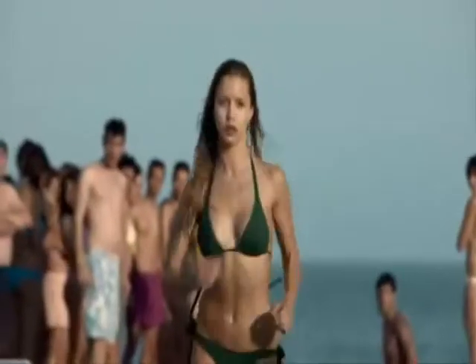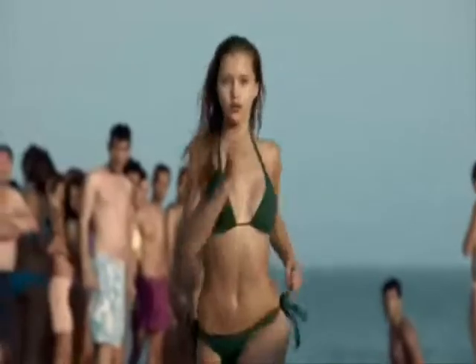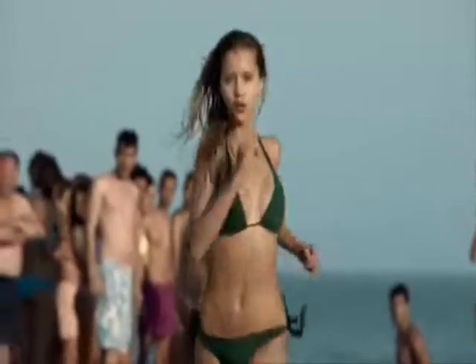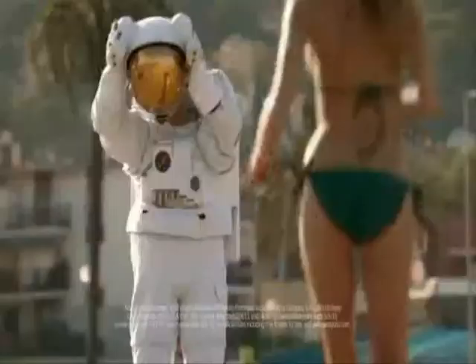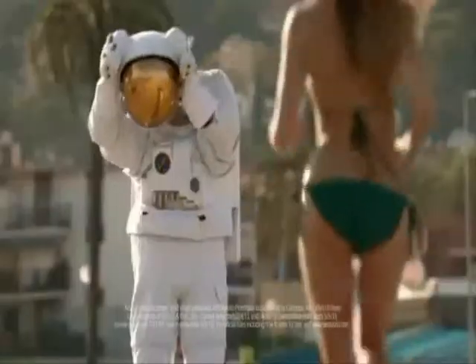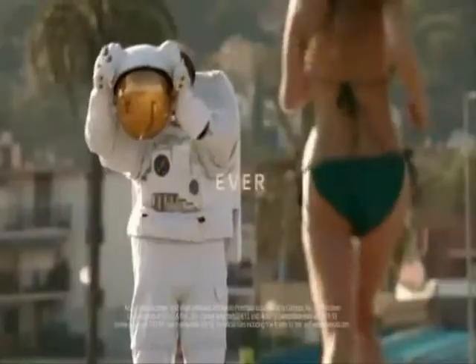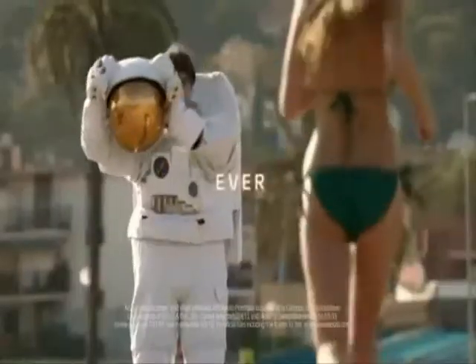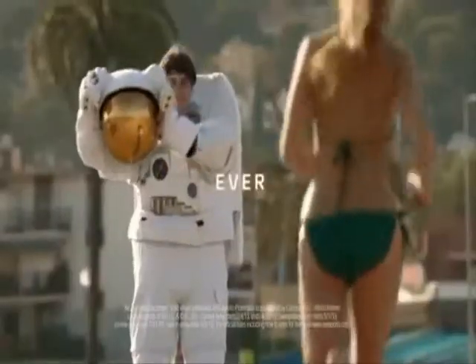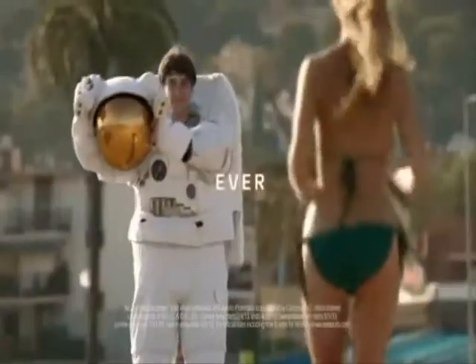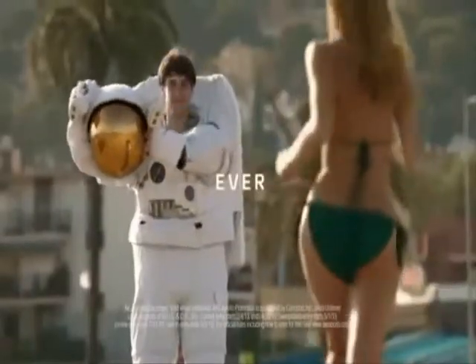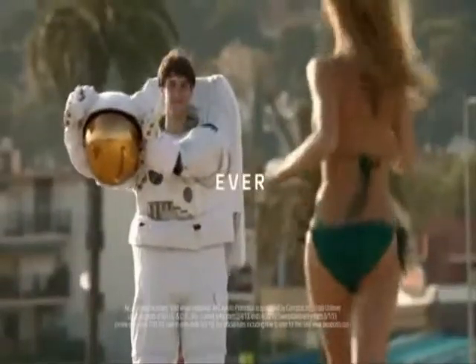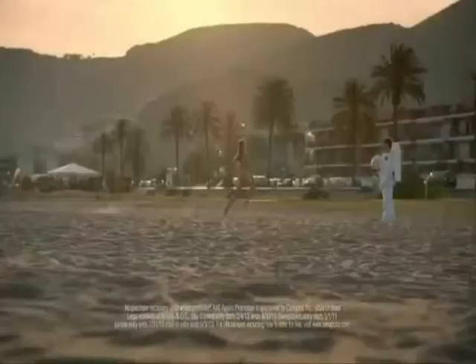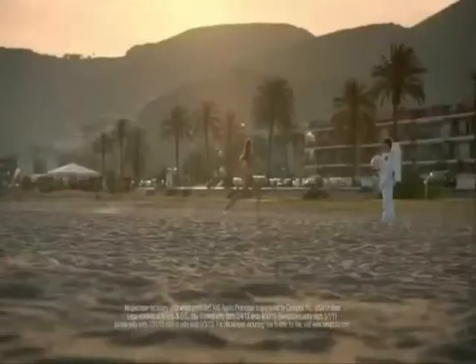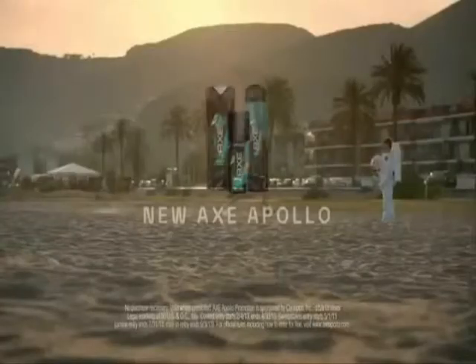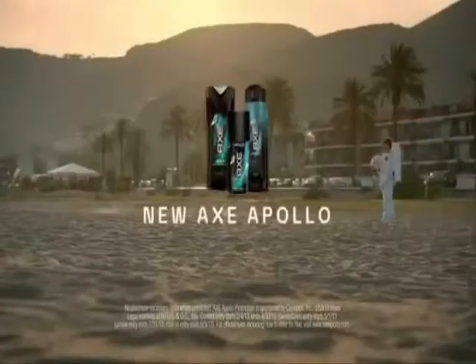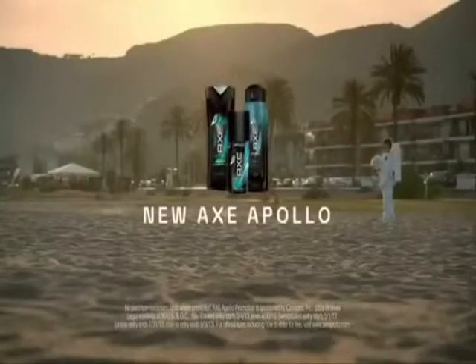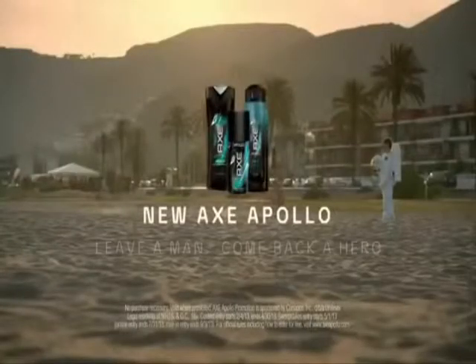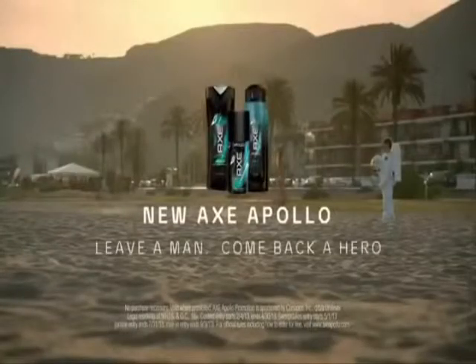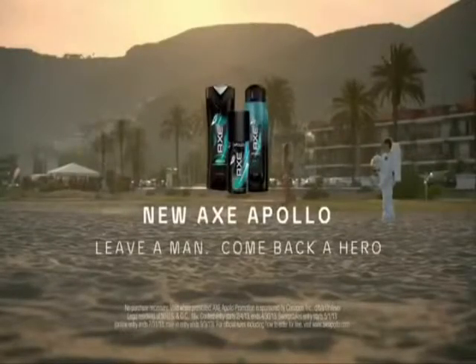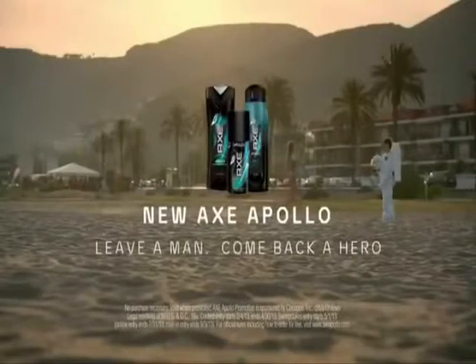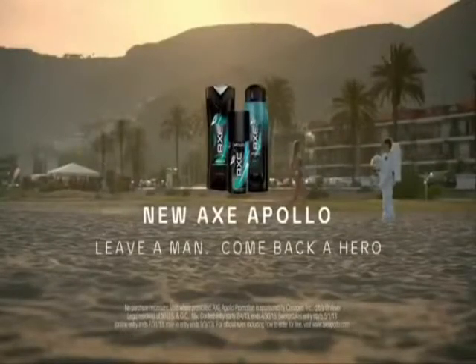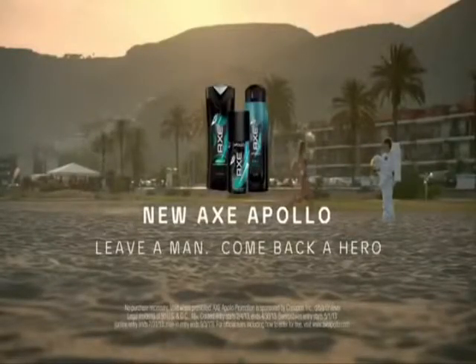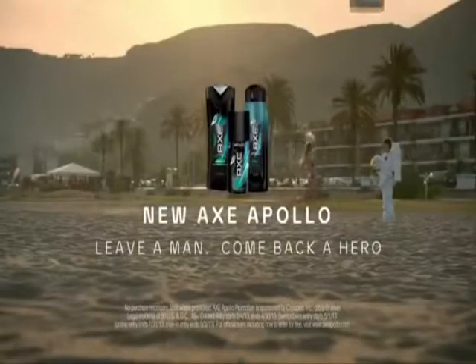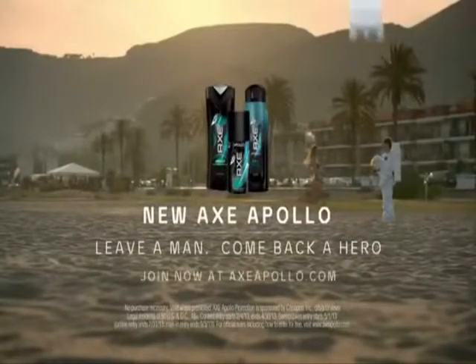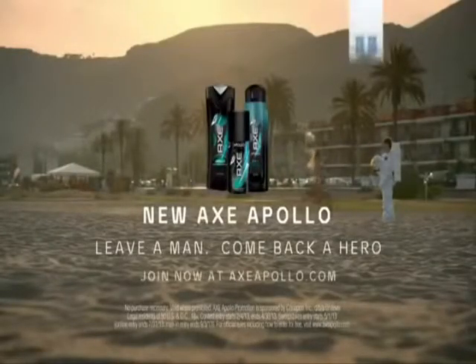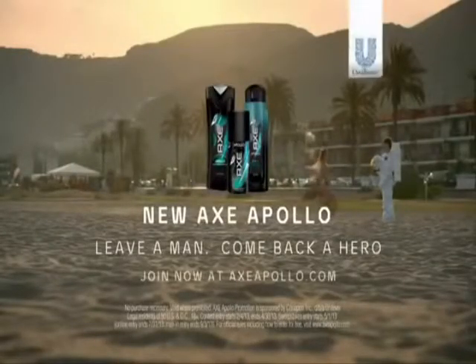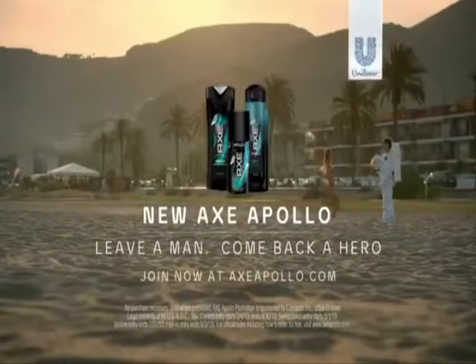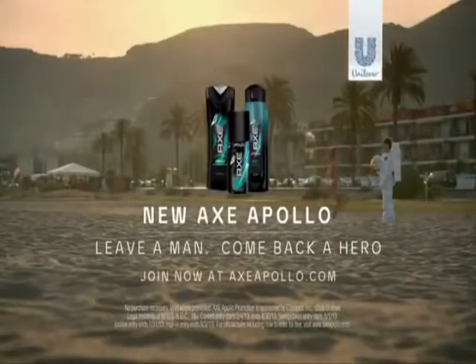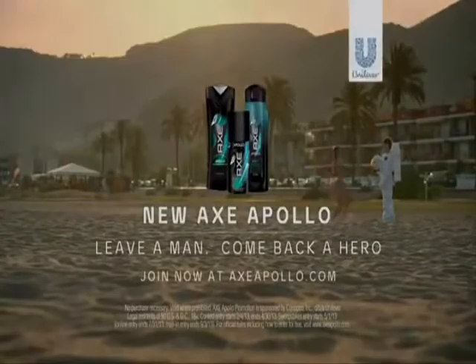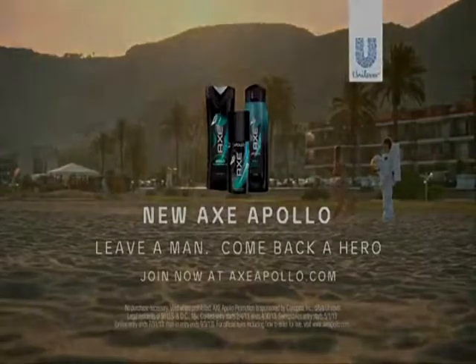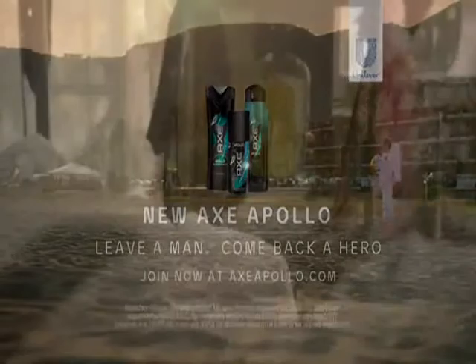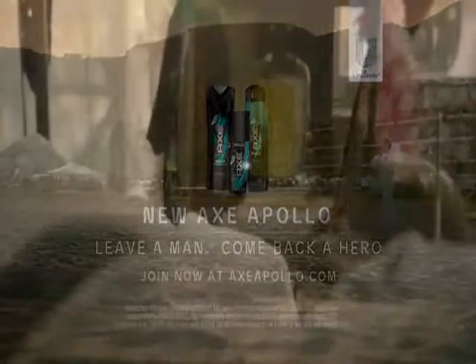New Acts Apollo. Join now at actsapollo.com for your chance to go to space.